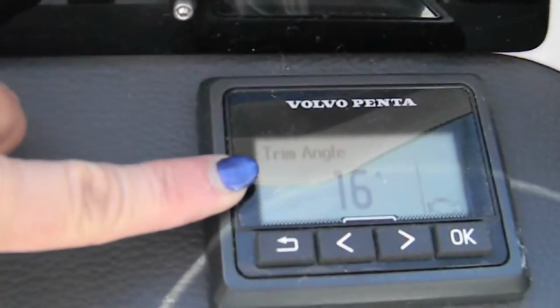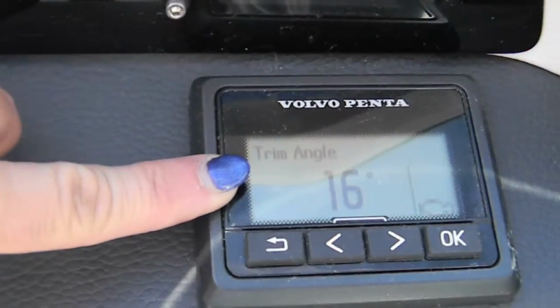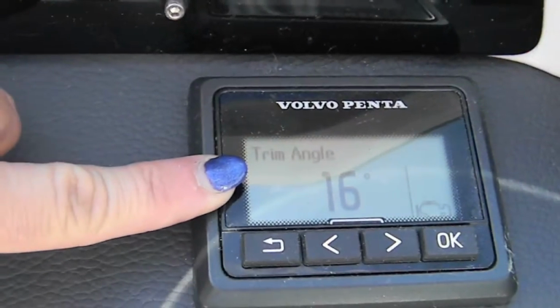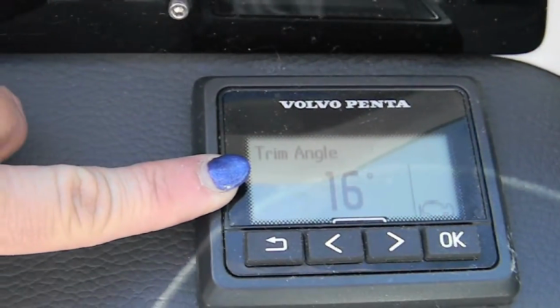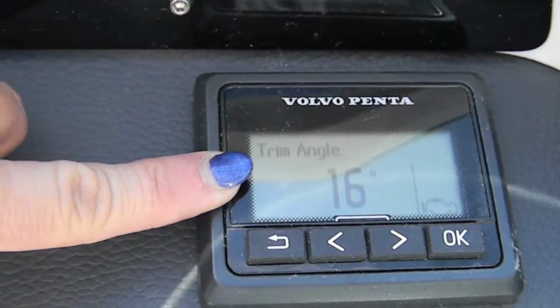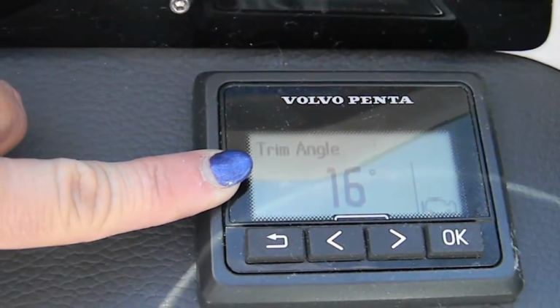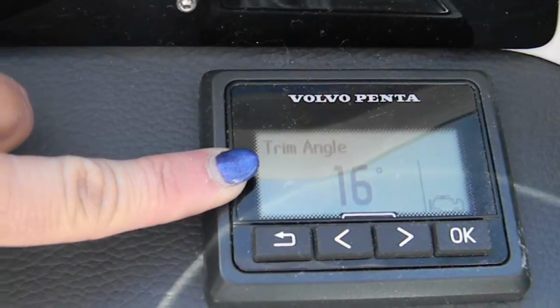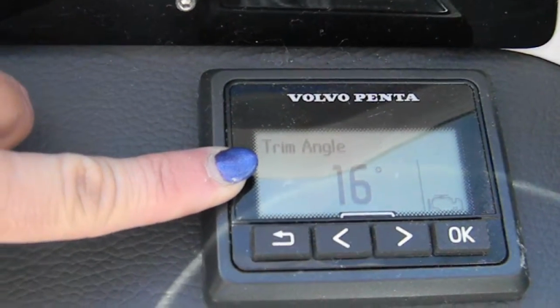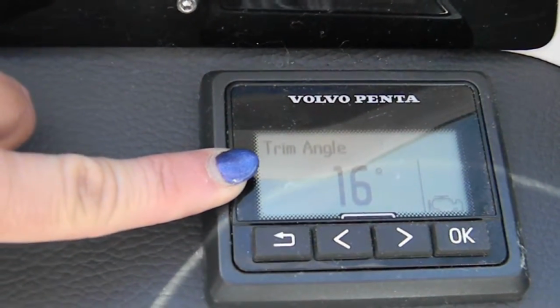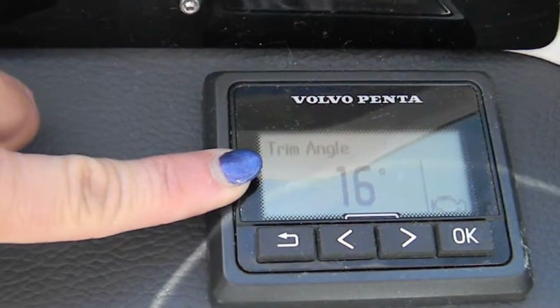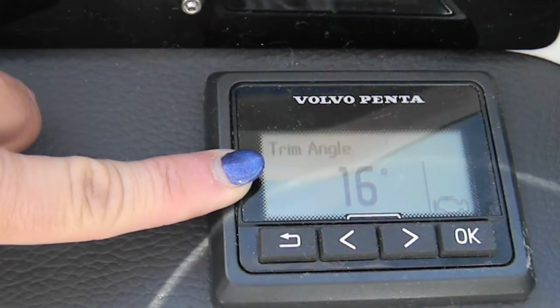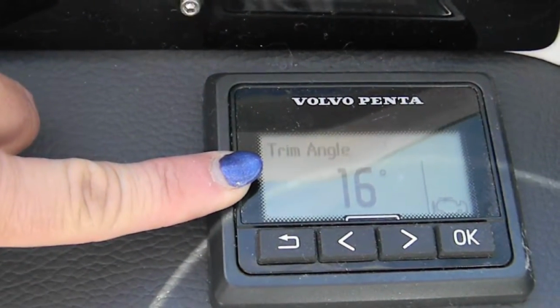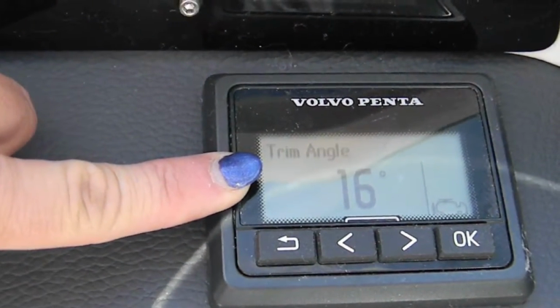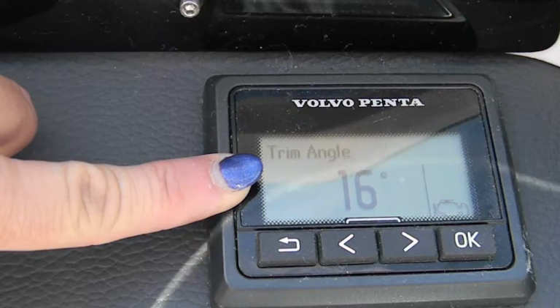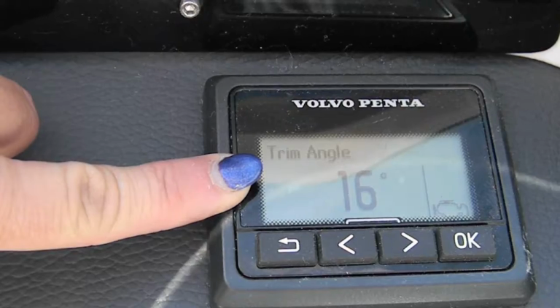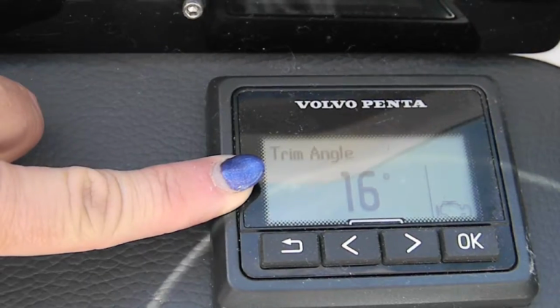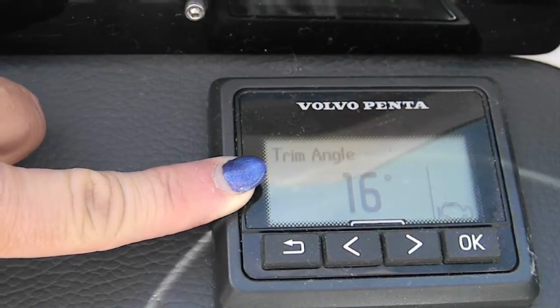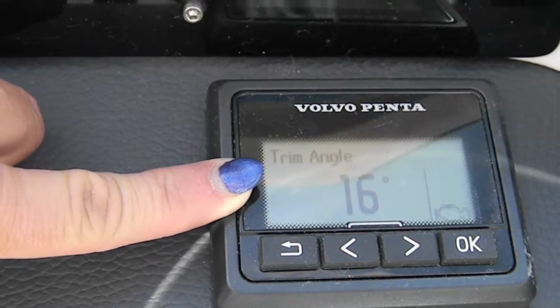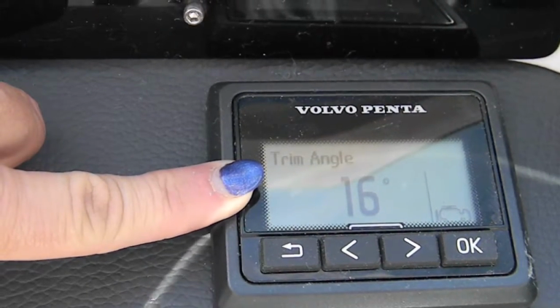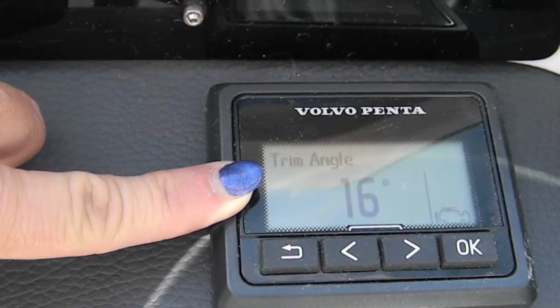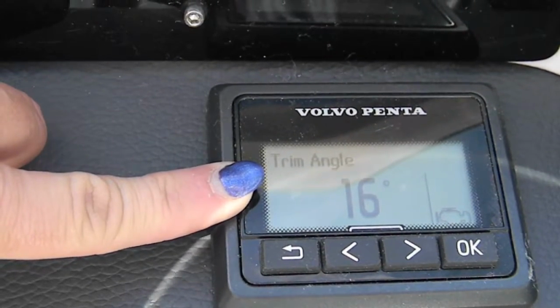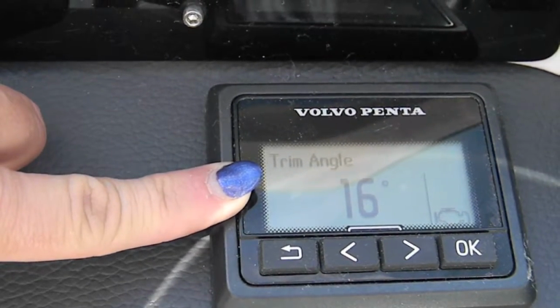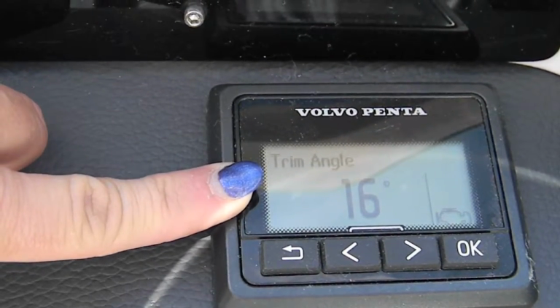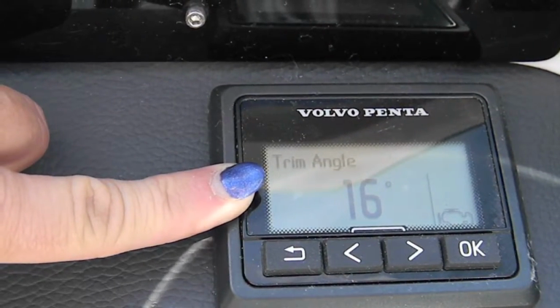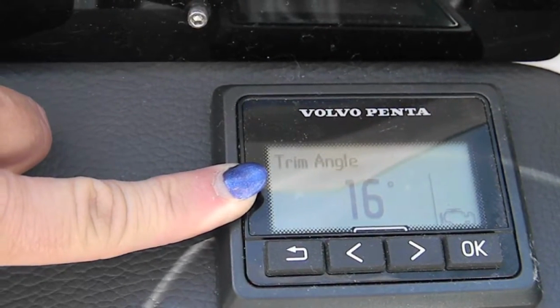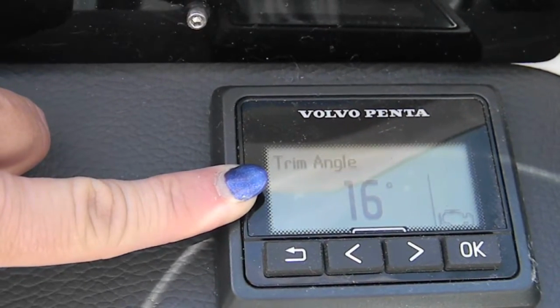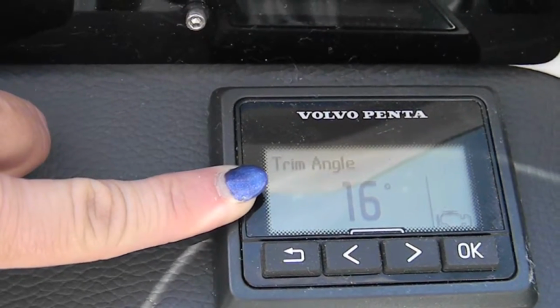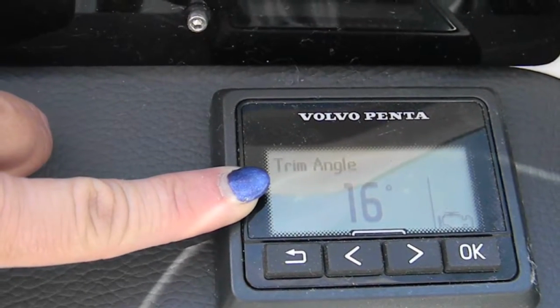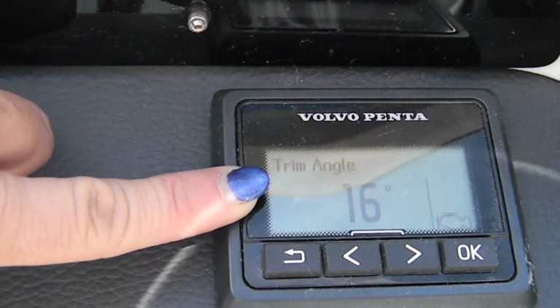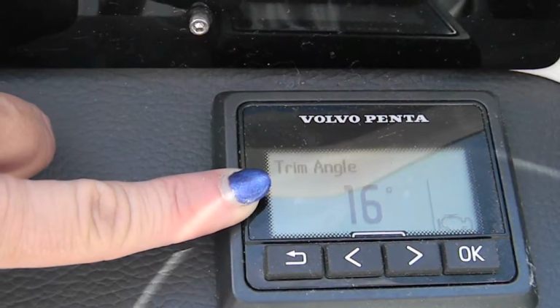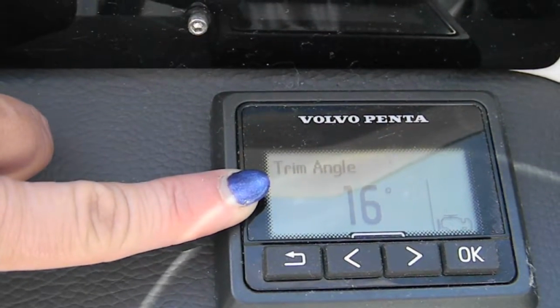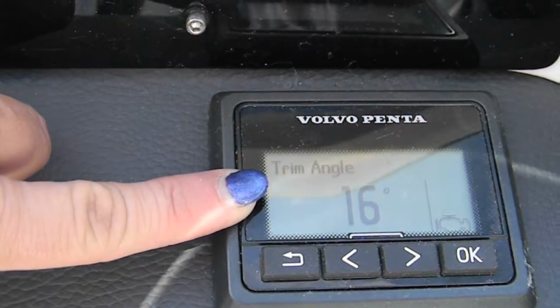Make sure that this gauge is between 16 and 20 before you start it. You don't want it any lower than that, because you don't want that drive to hit the trailer.